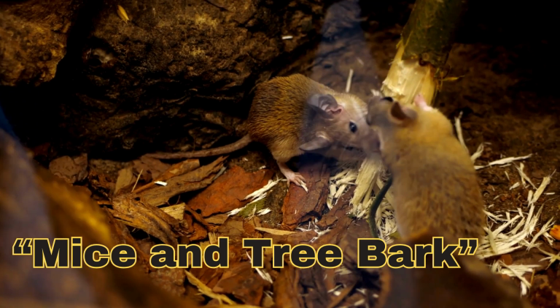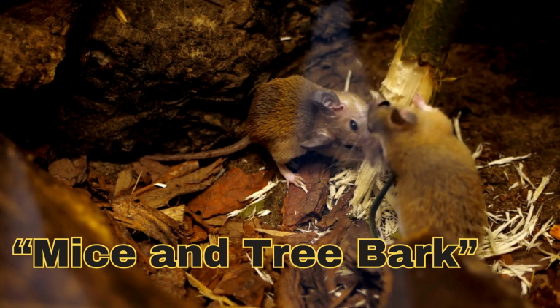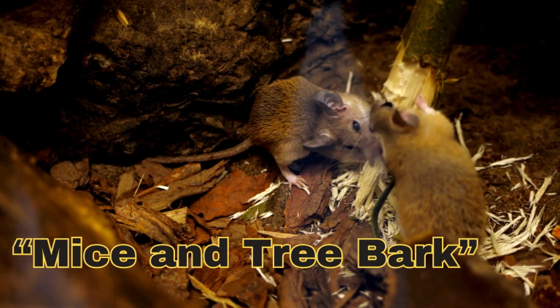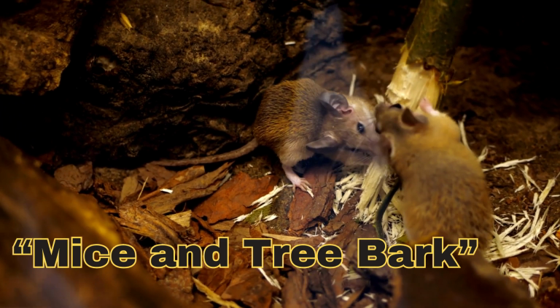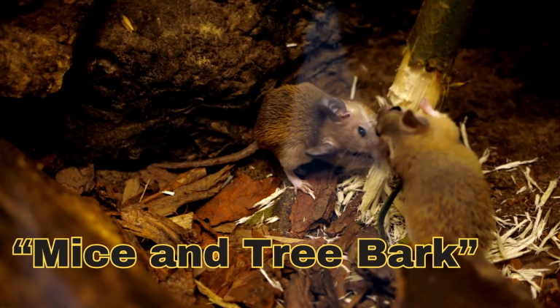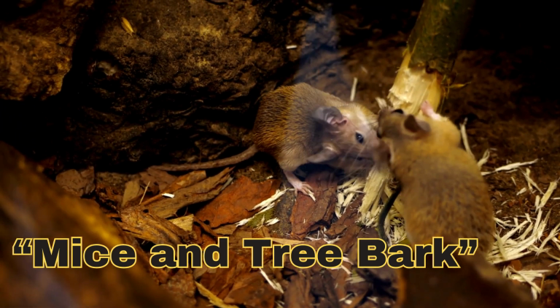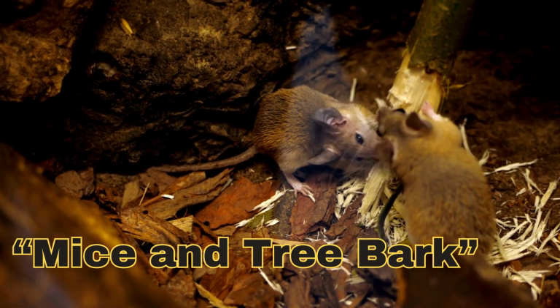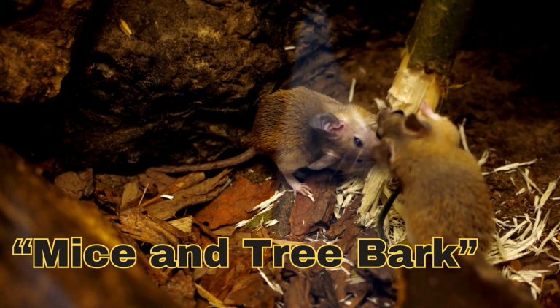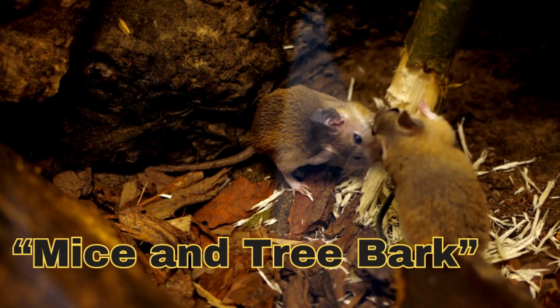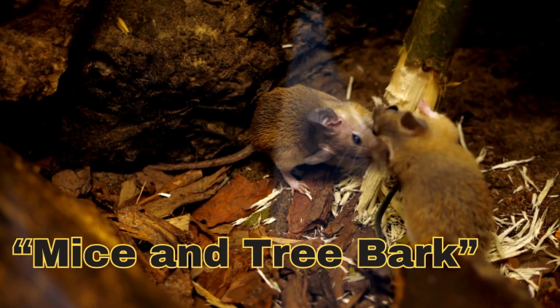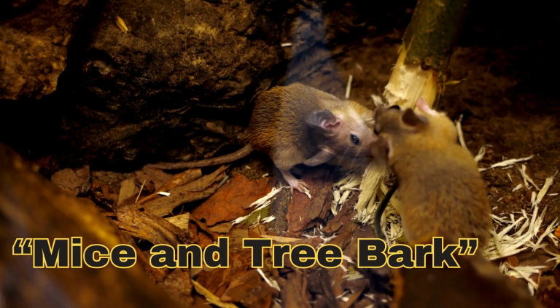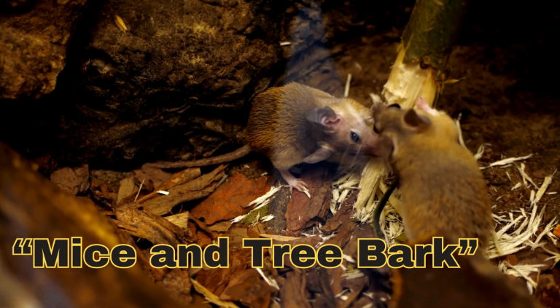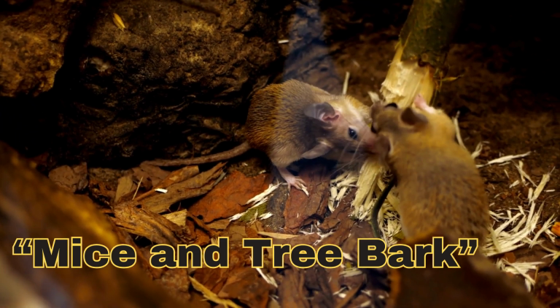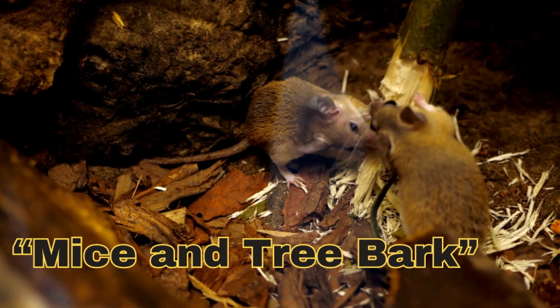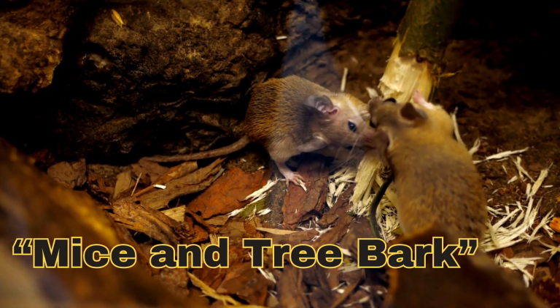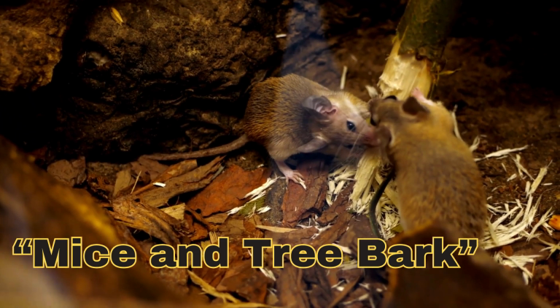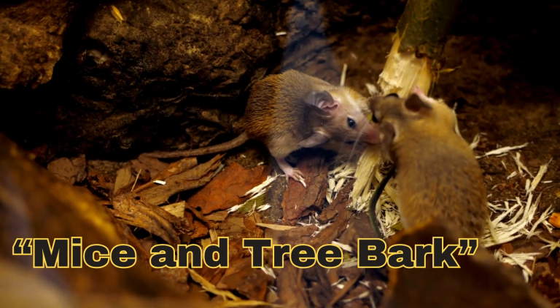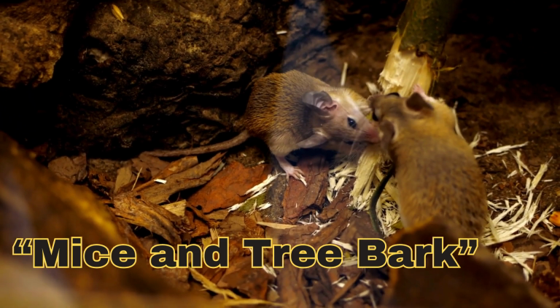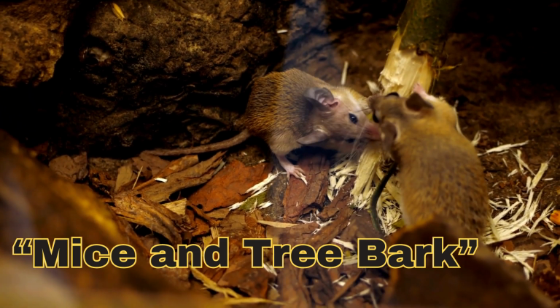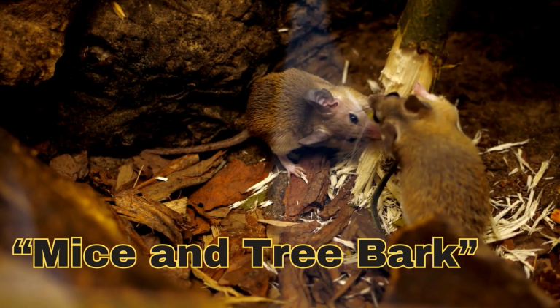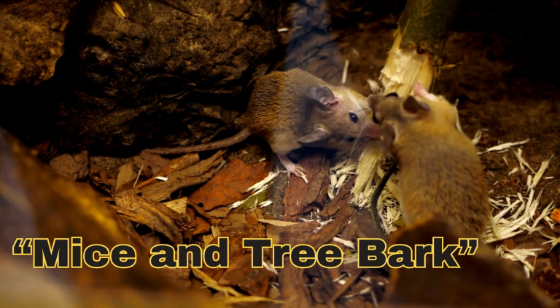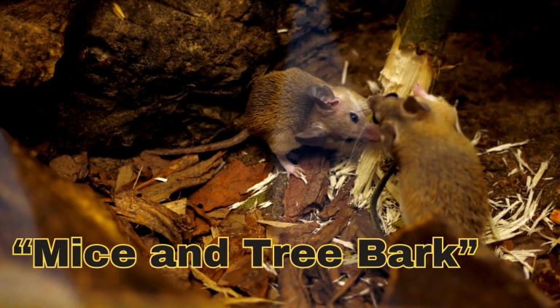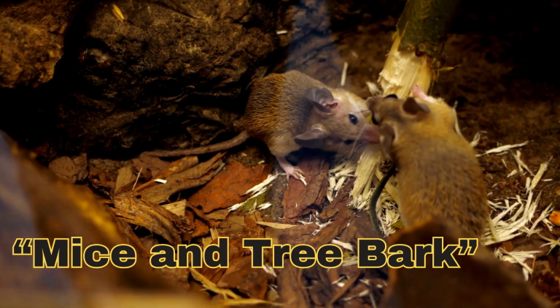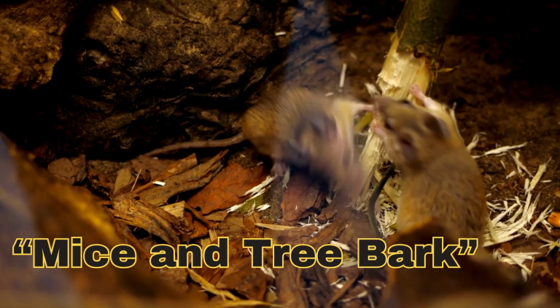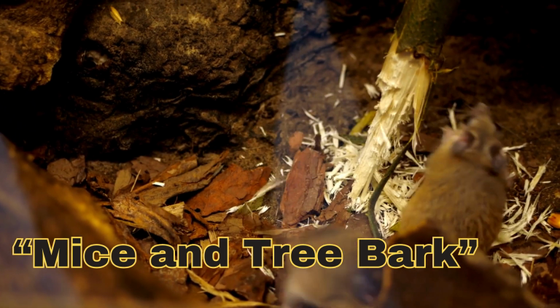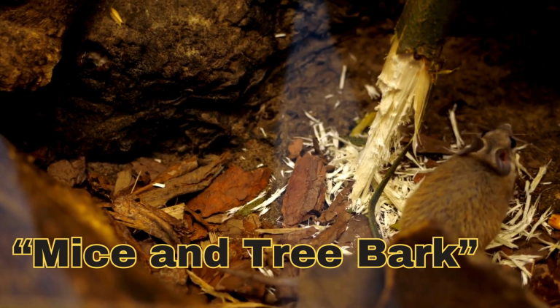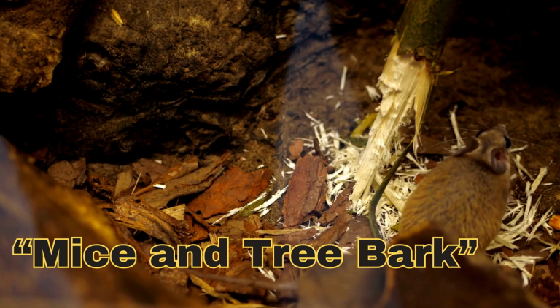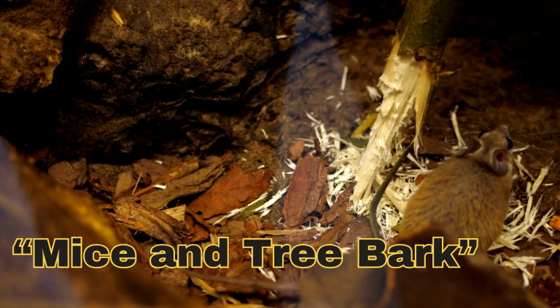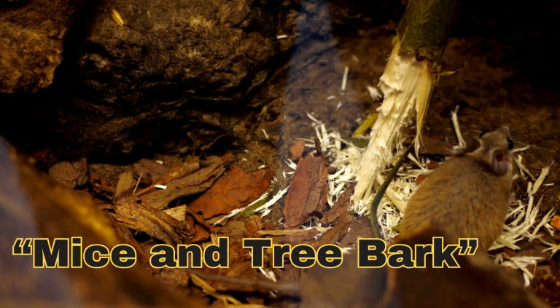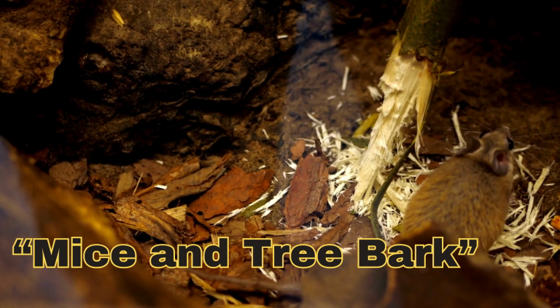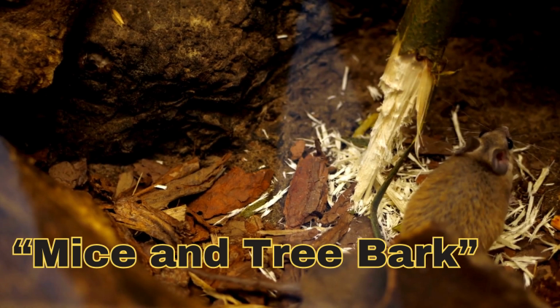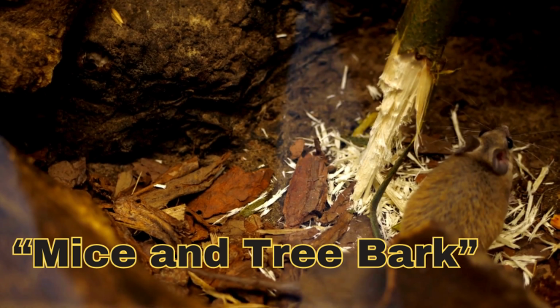Young, tender trees: mice are more likely to target young trees with thinner, more palatable bark.